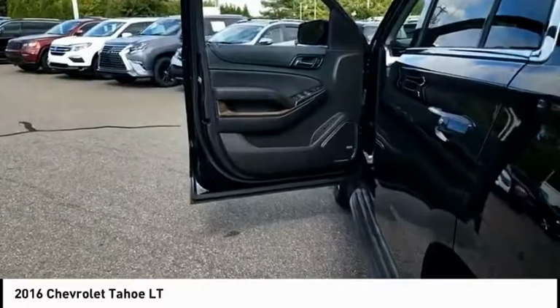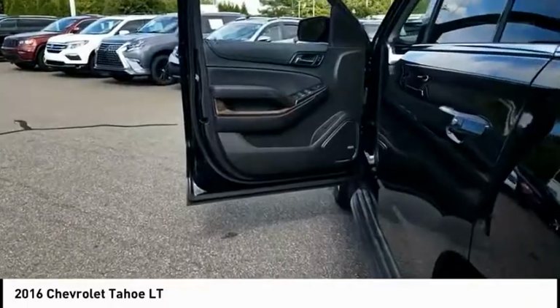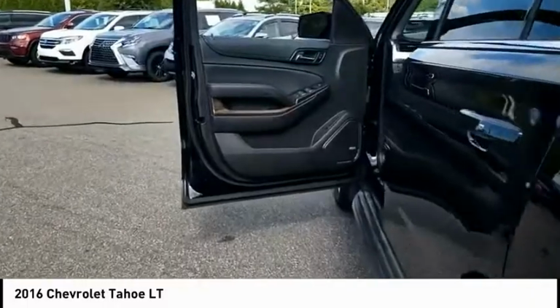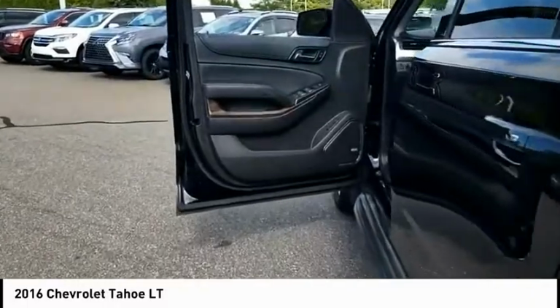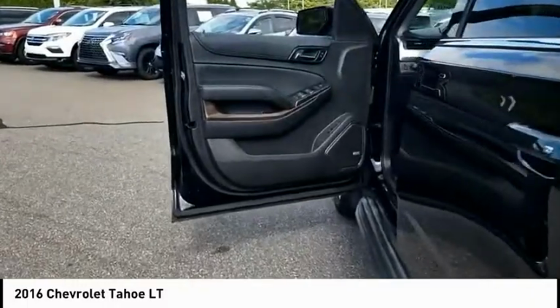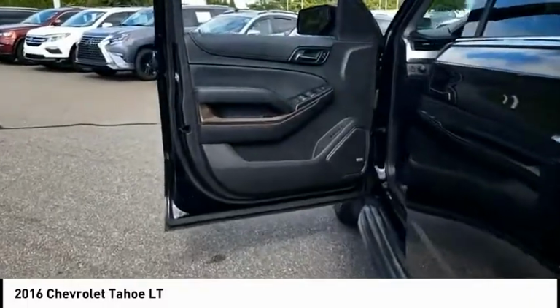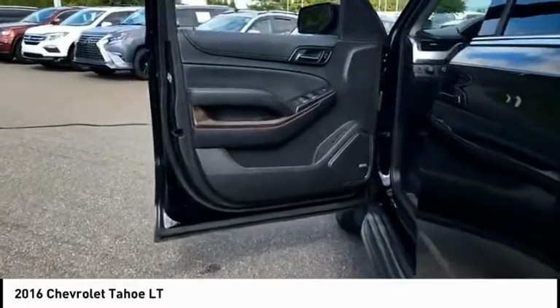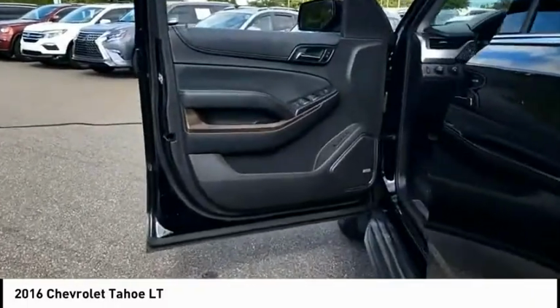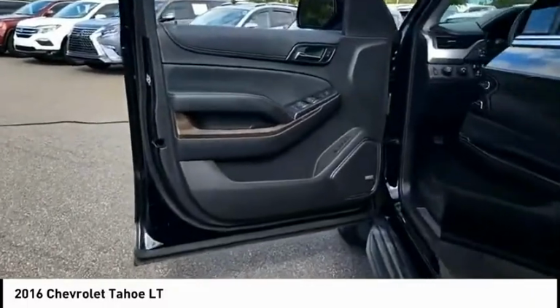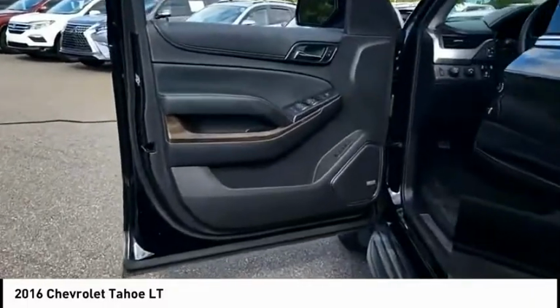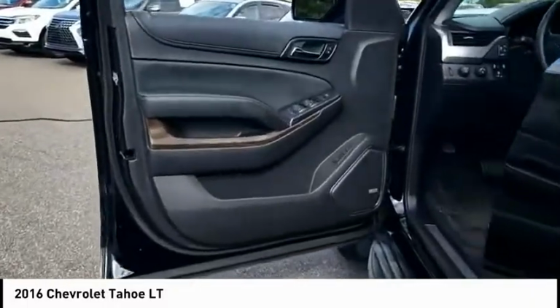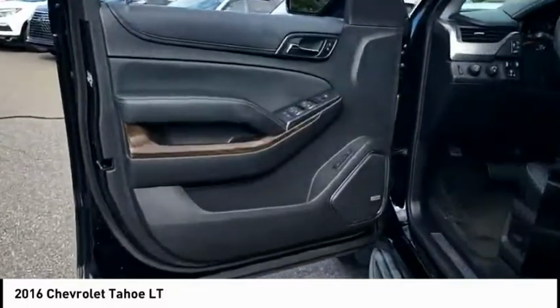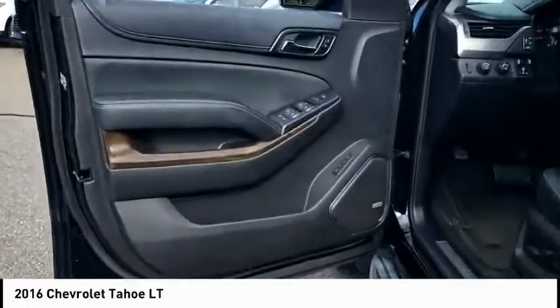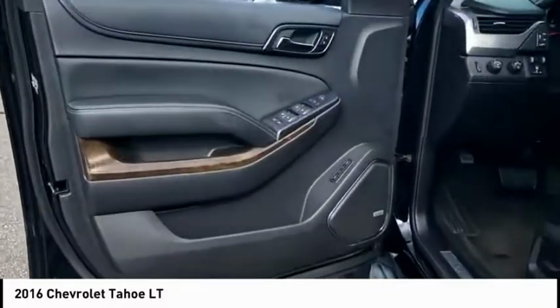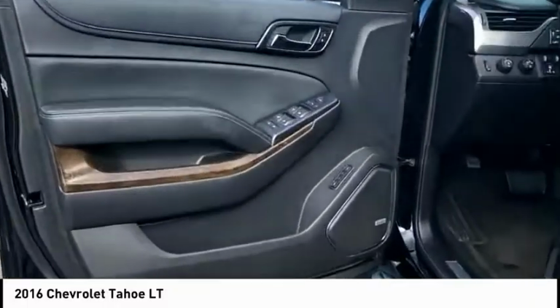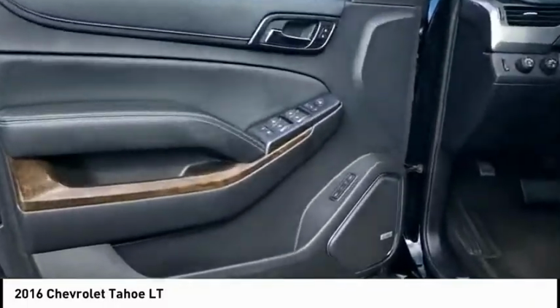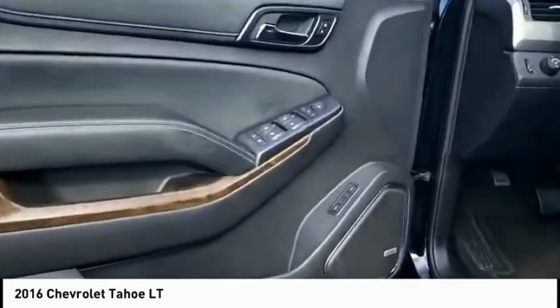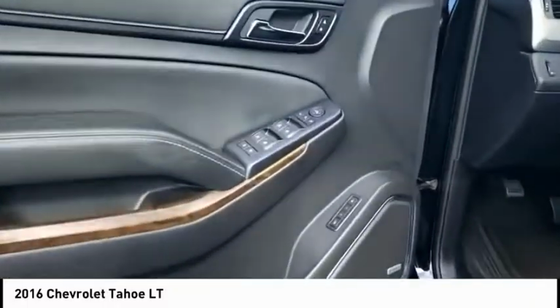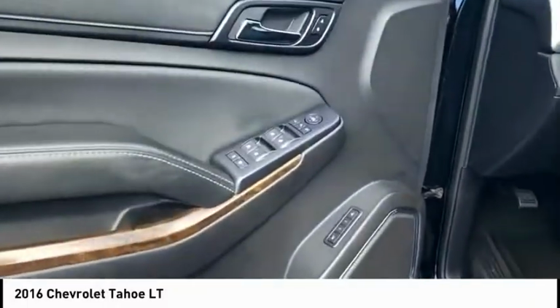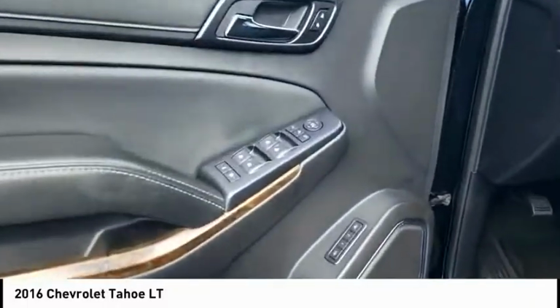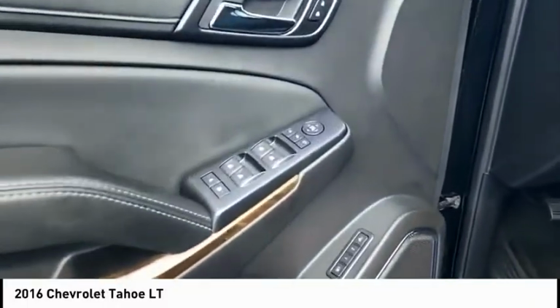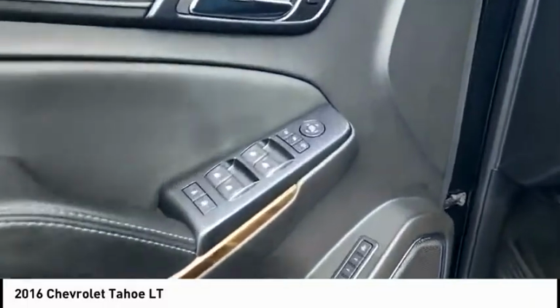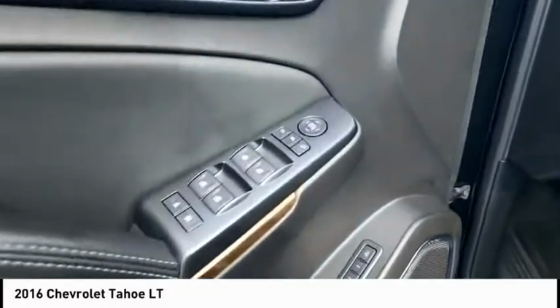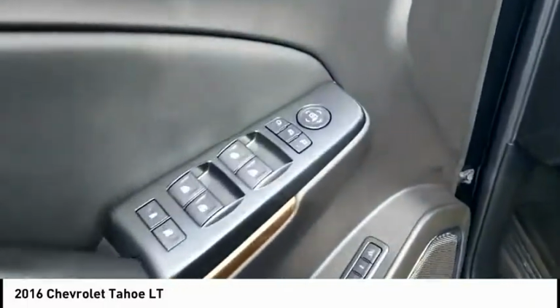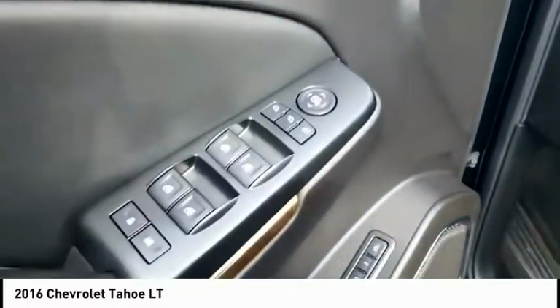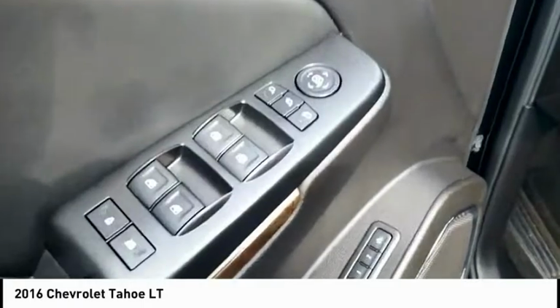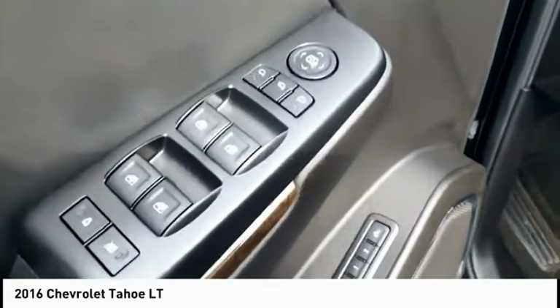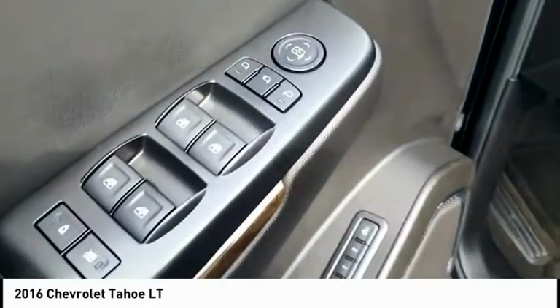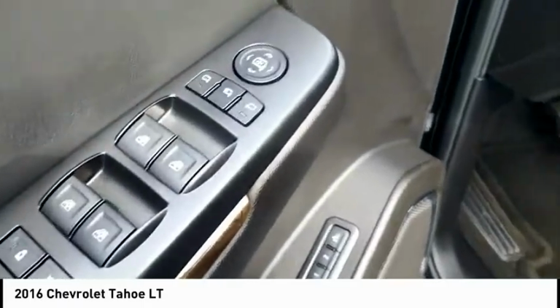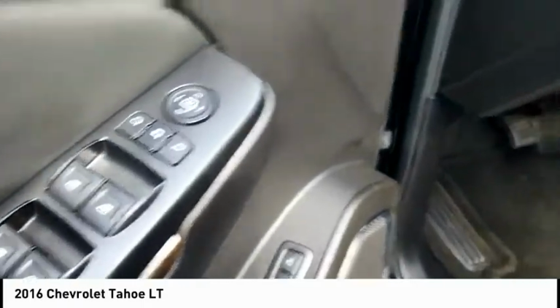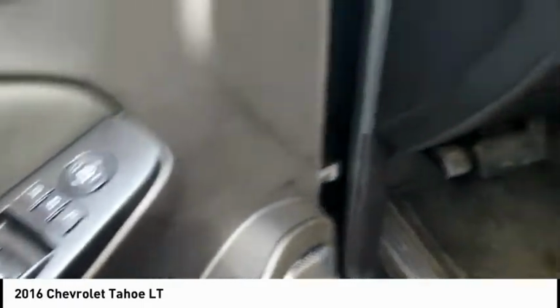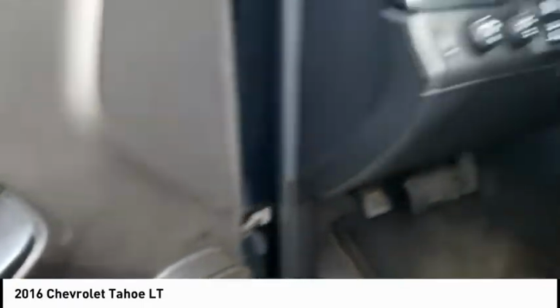Auxiliary transmission fluid cooler, daytime running lights, braking assist. Come take a test drive today.